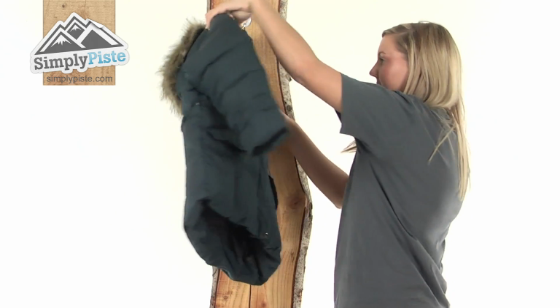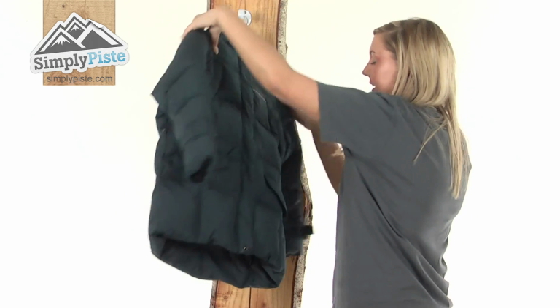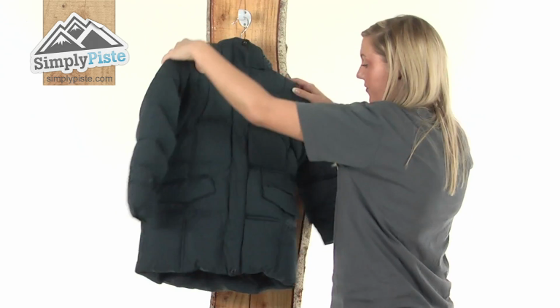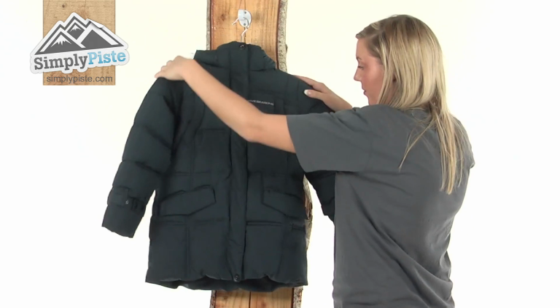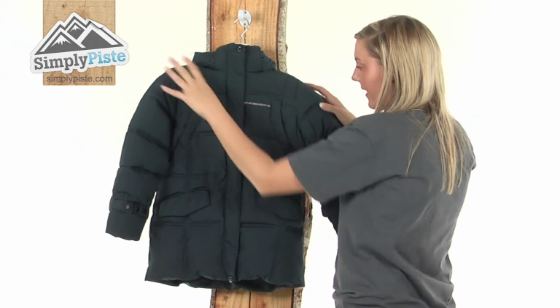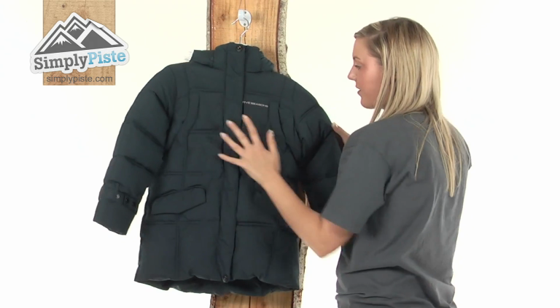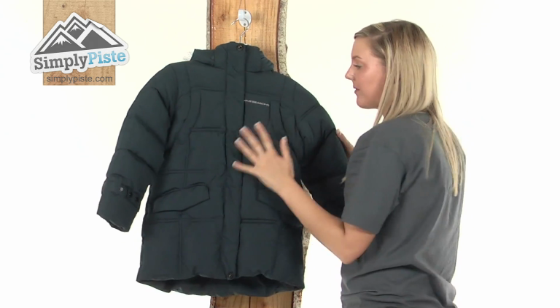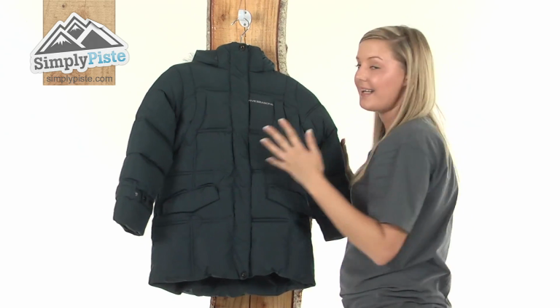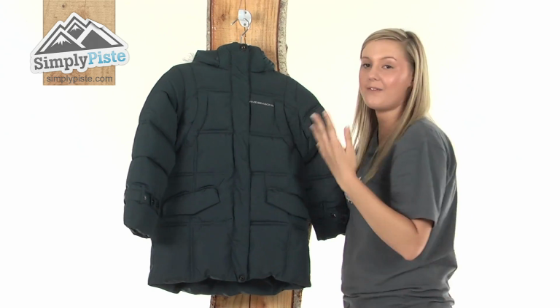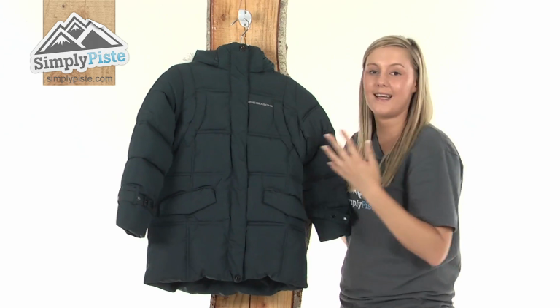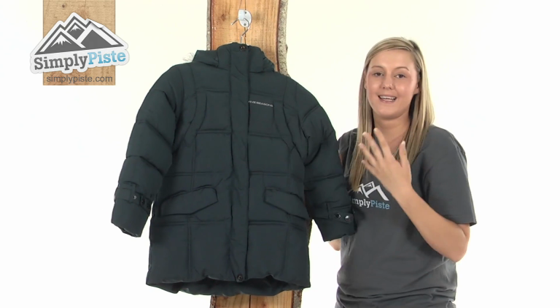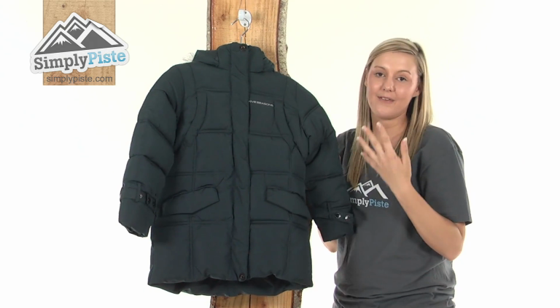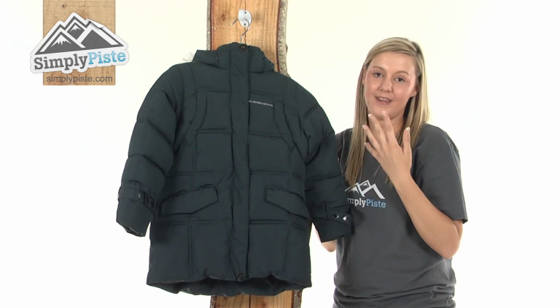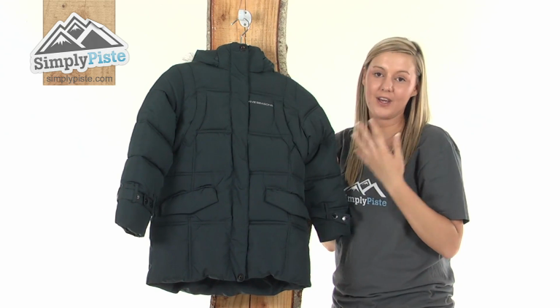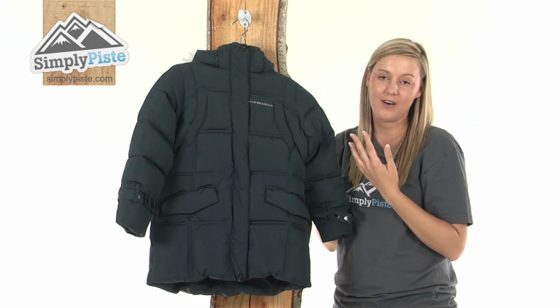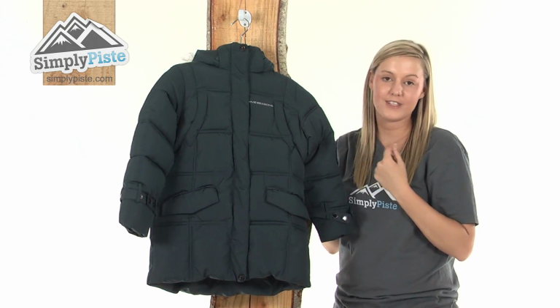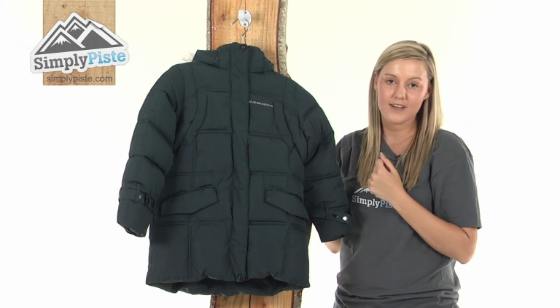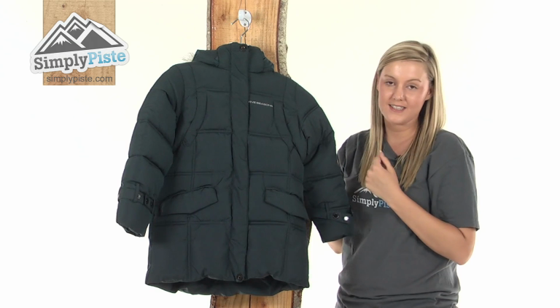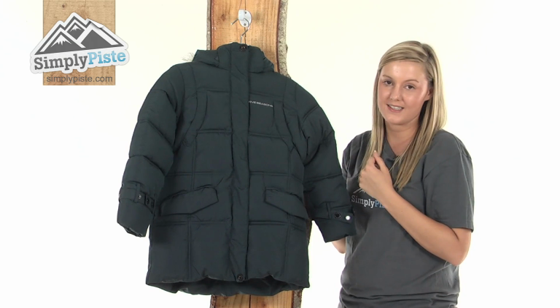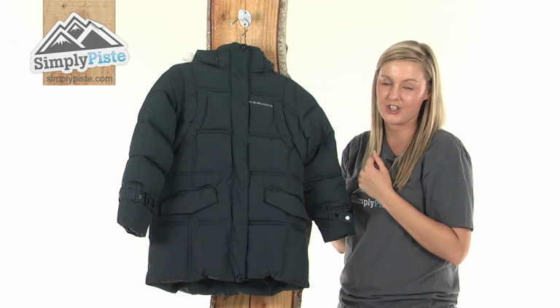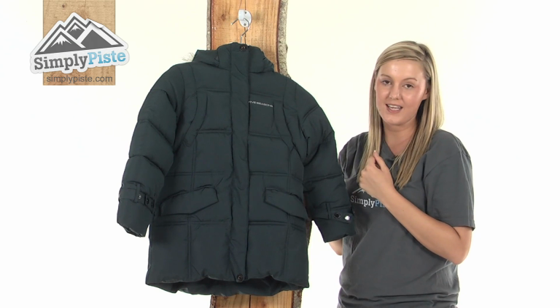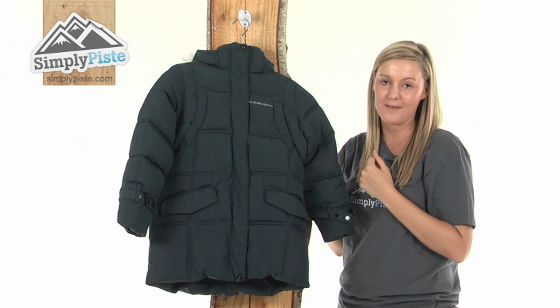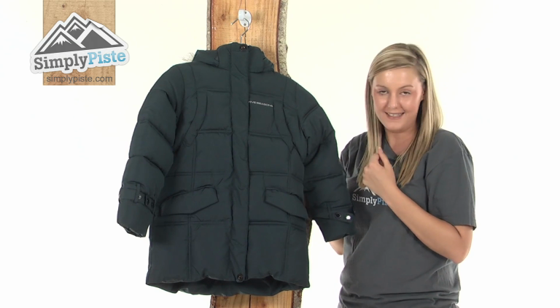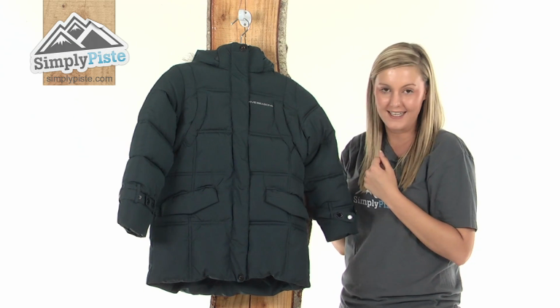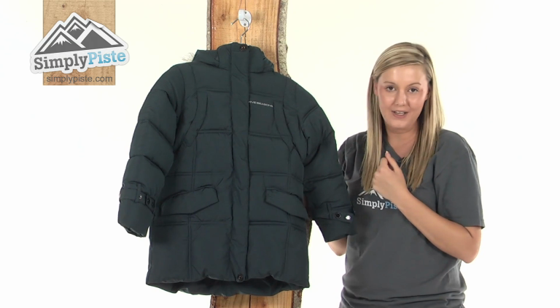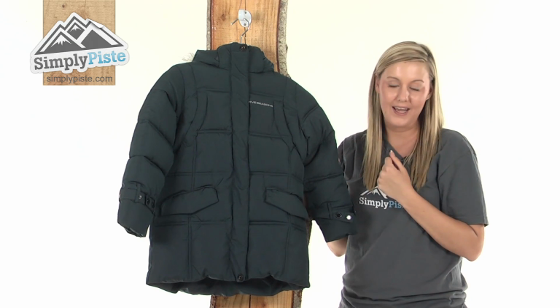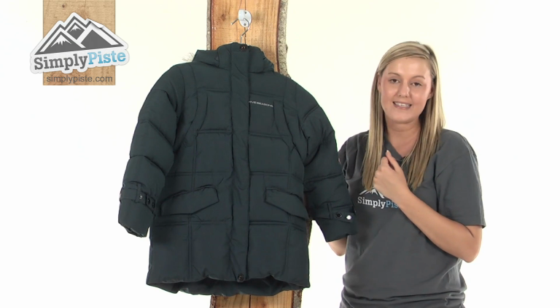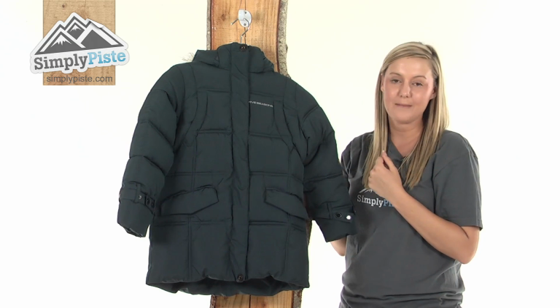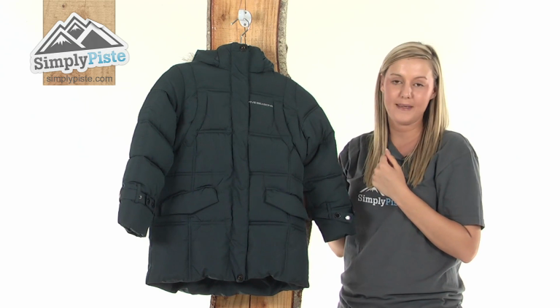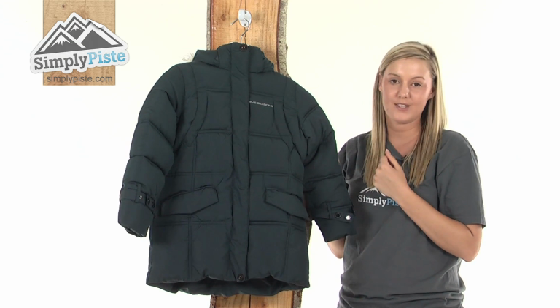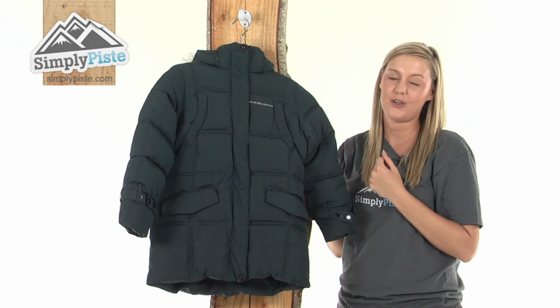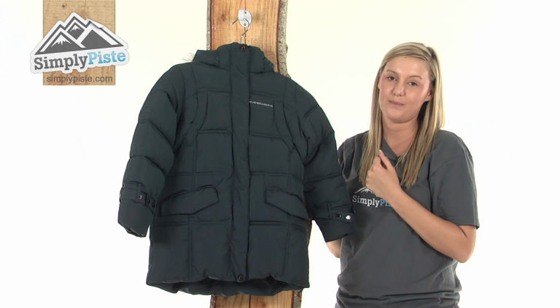So overall we have a really lovely Girls Five Seasons Jacket. Please take a look at SimplyPeace.com.